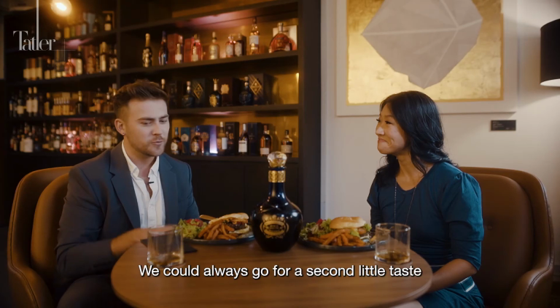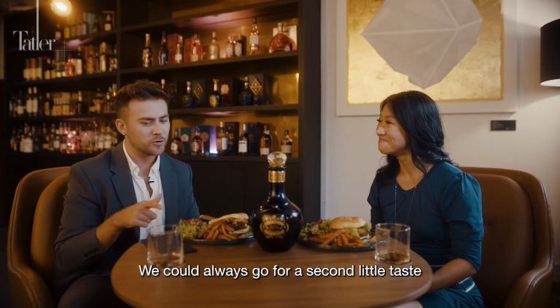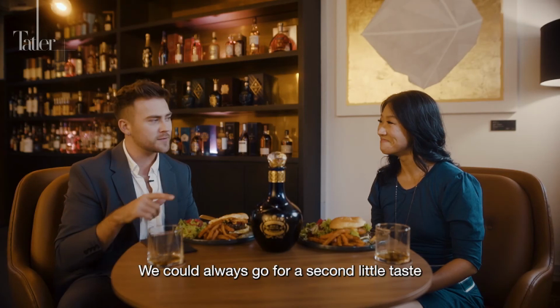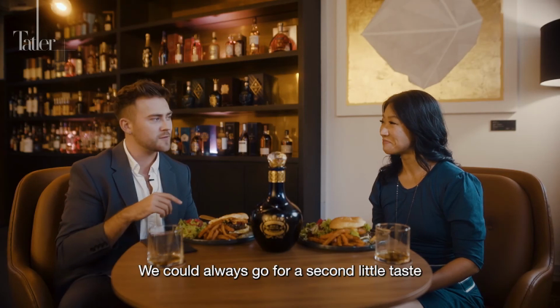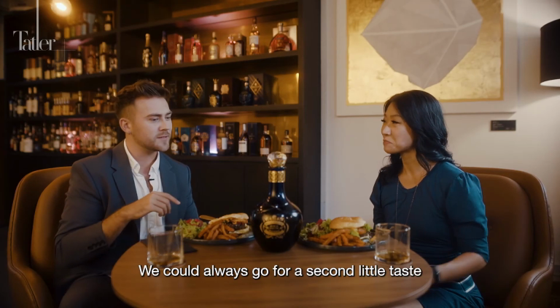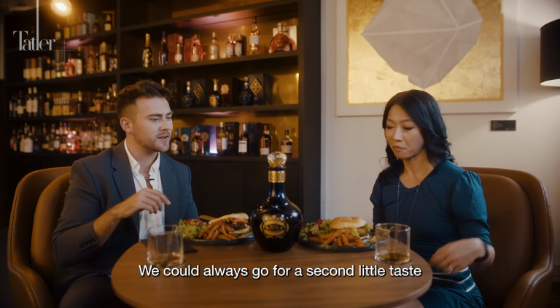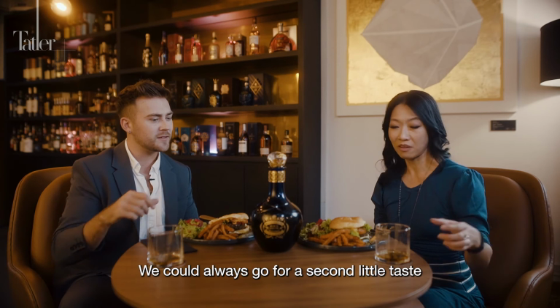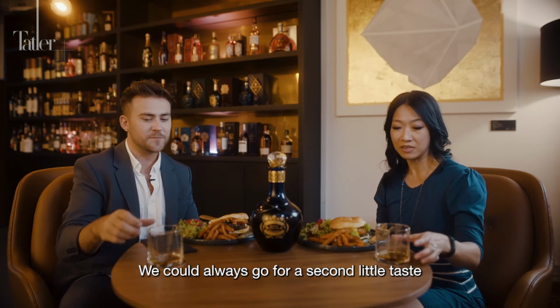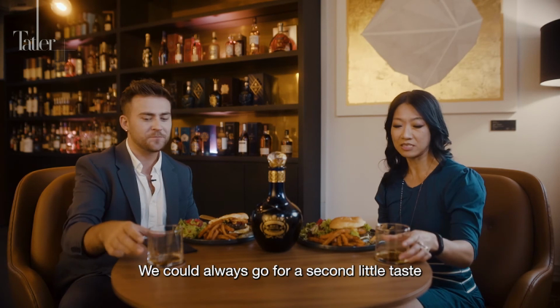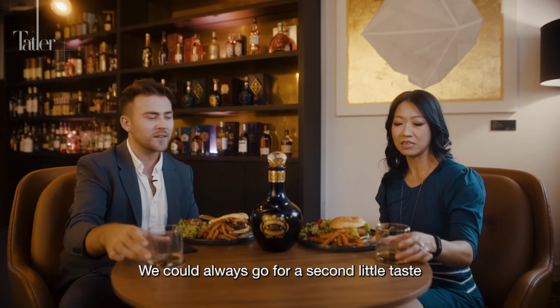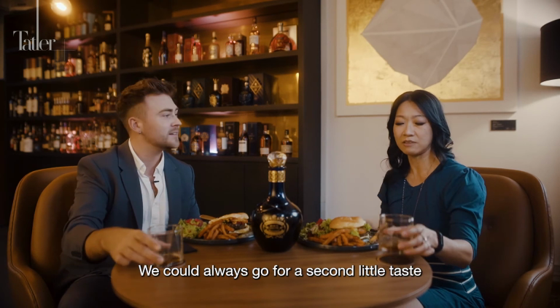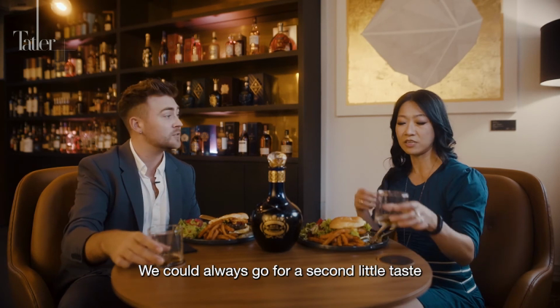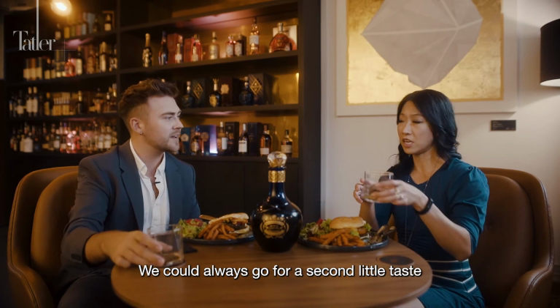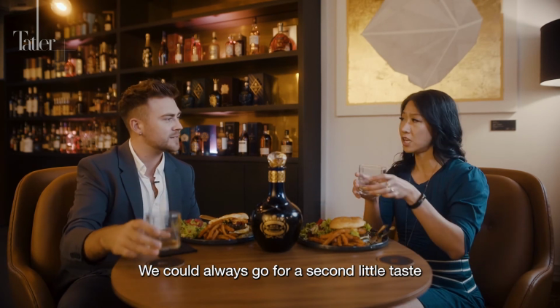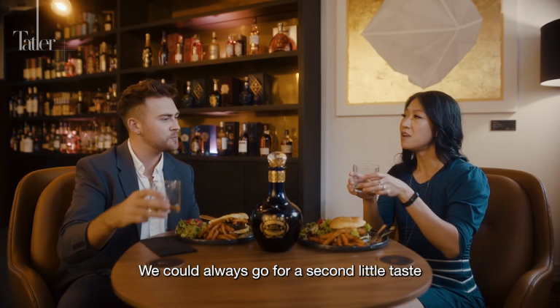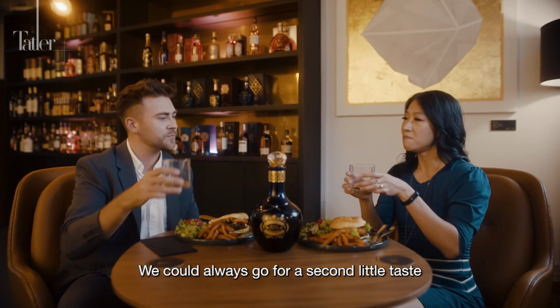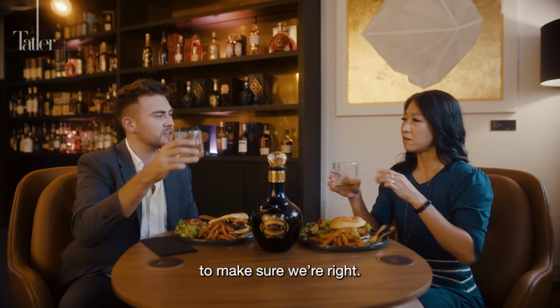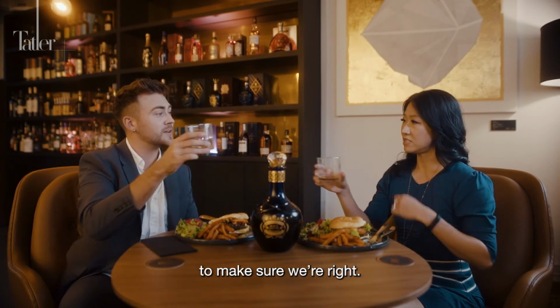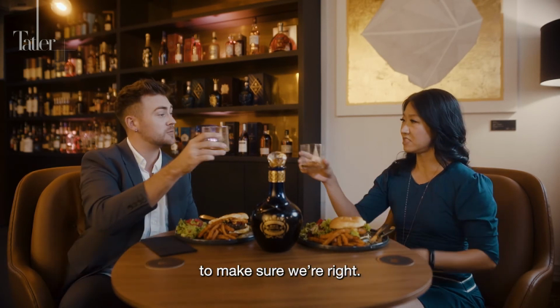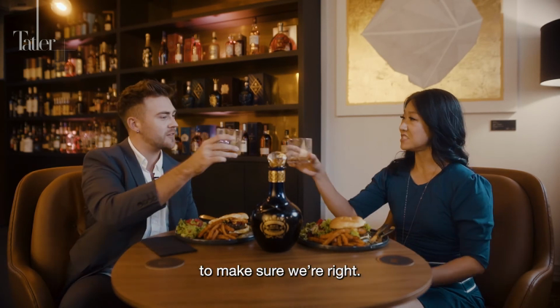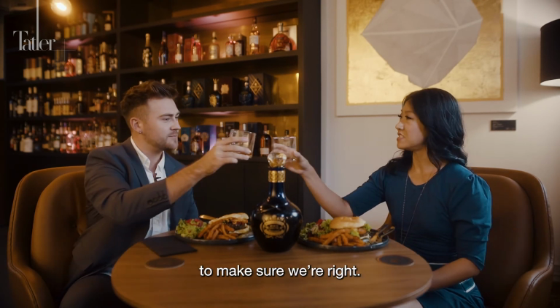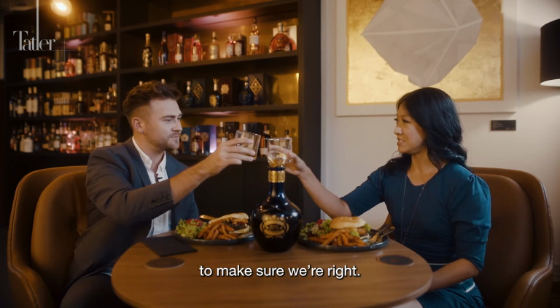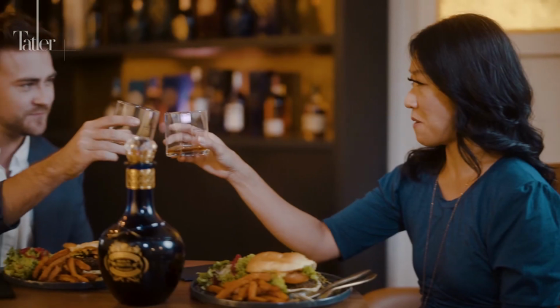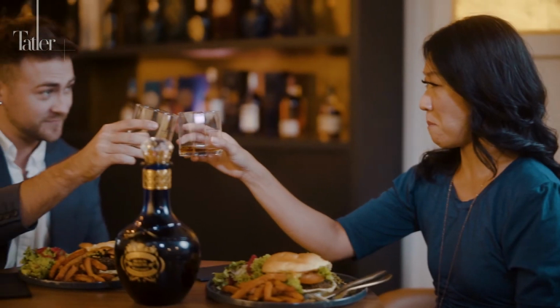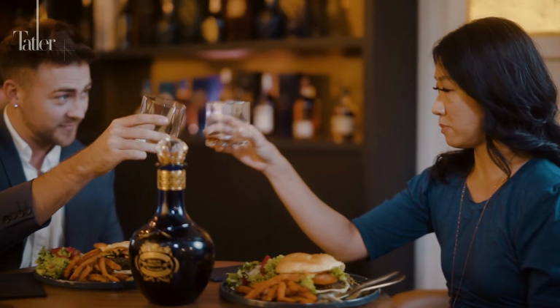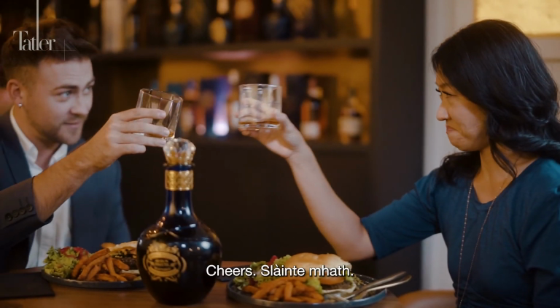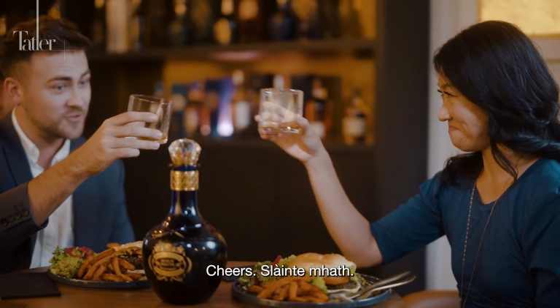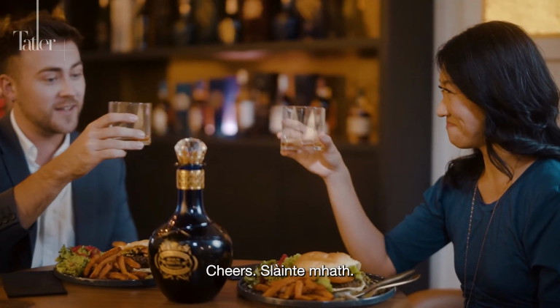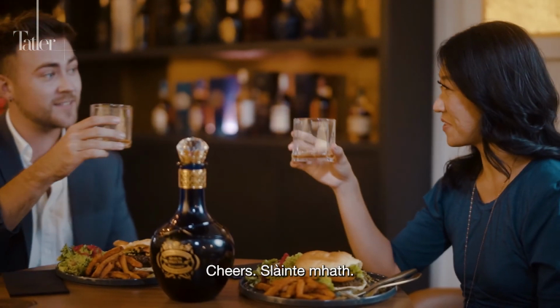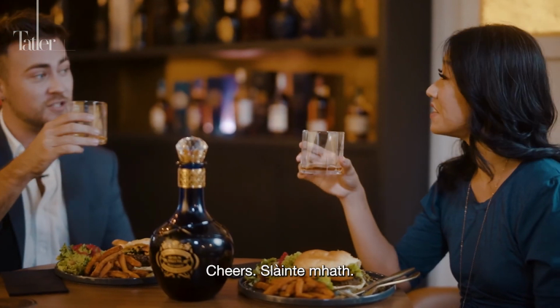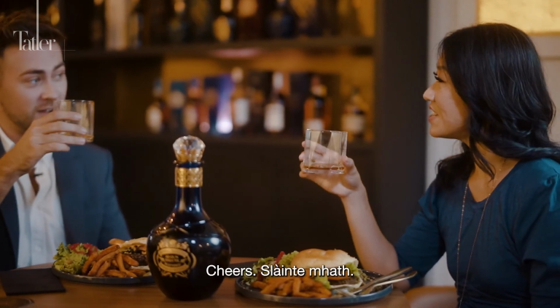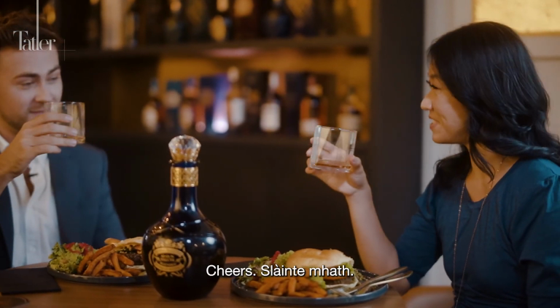They agree it merits a second taste, and toast with 'Slàinte' before concluding the pairing.